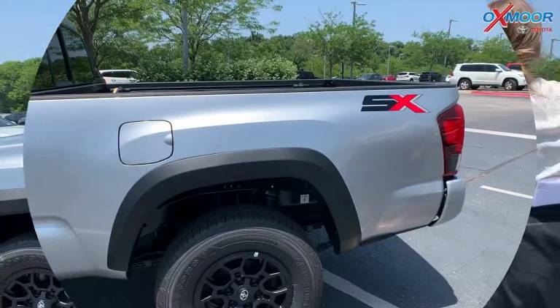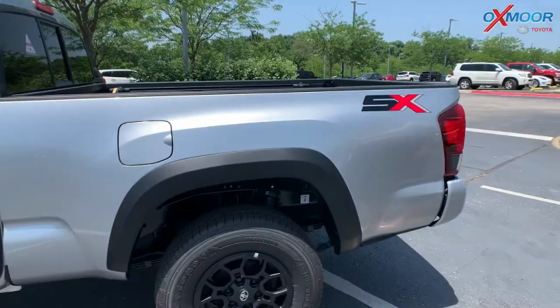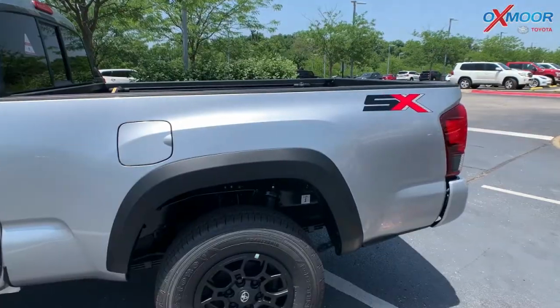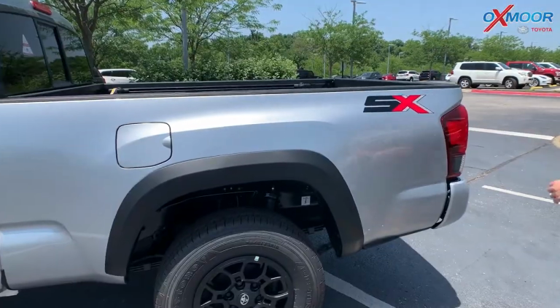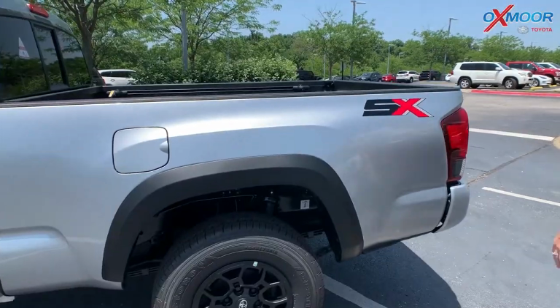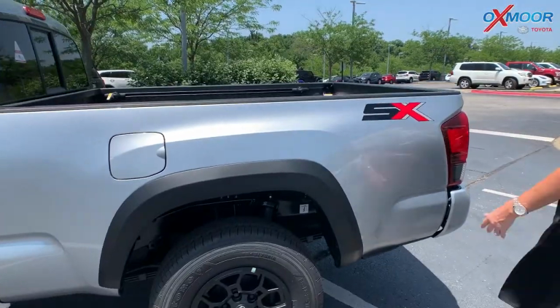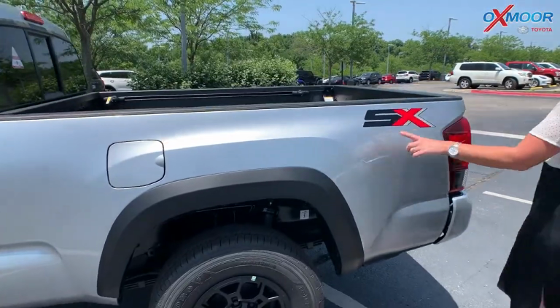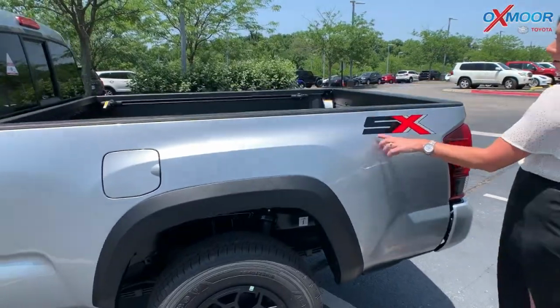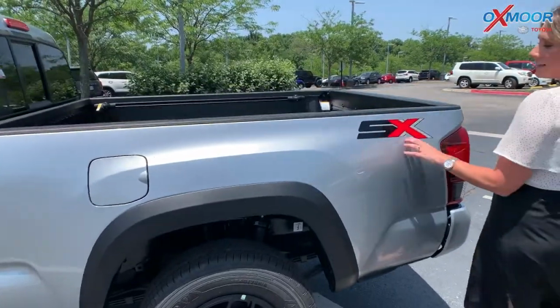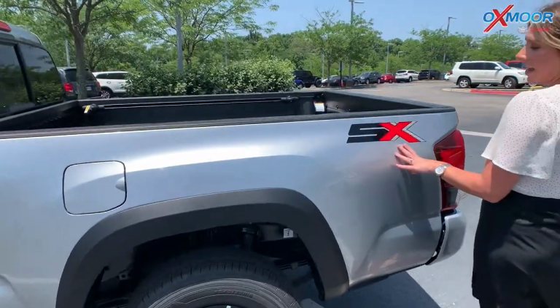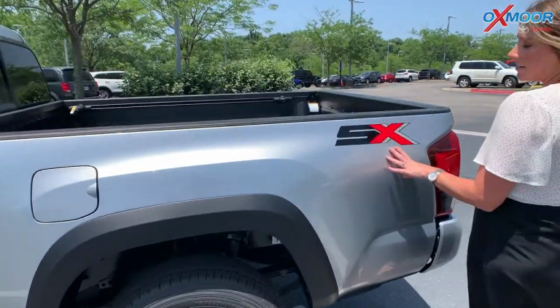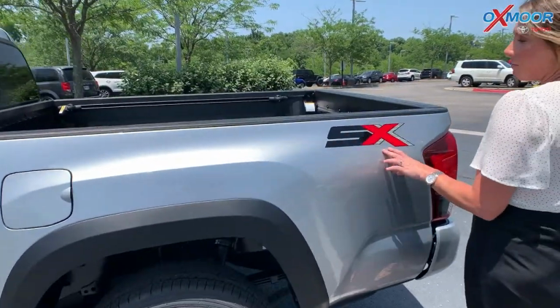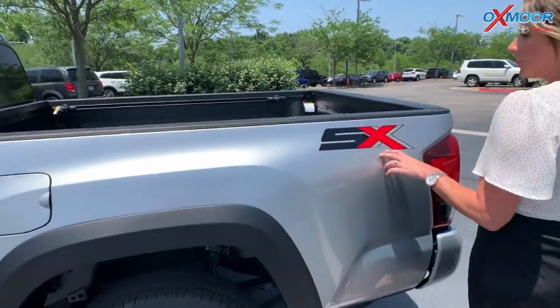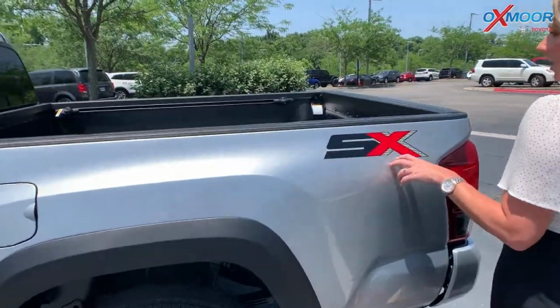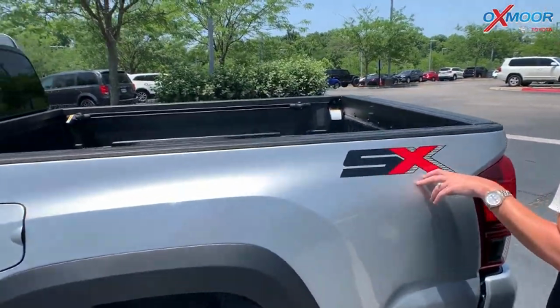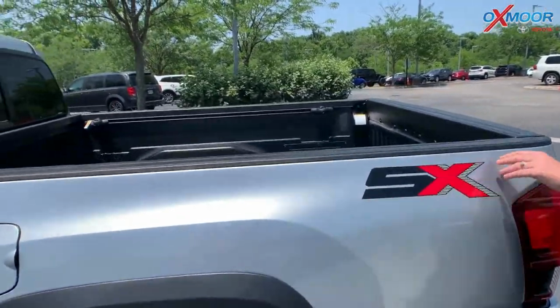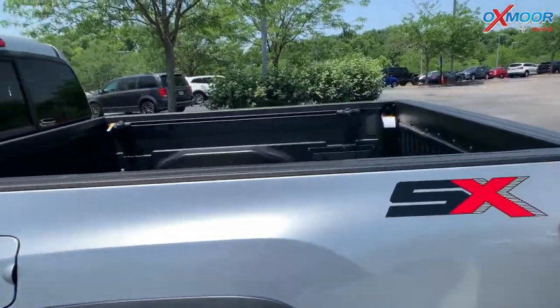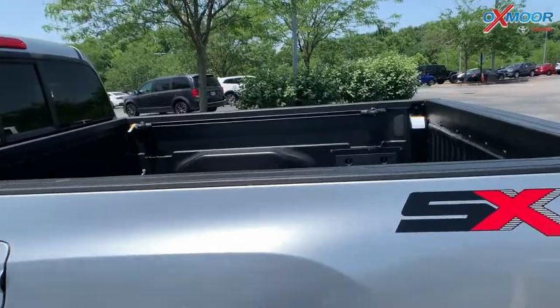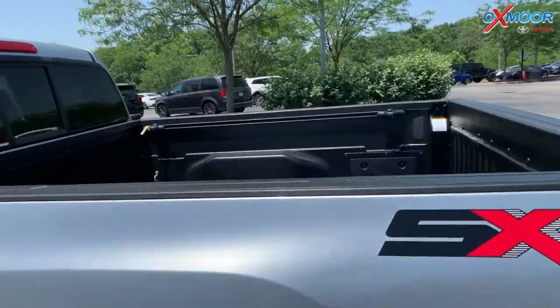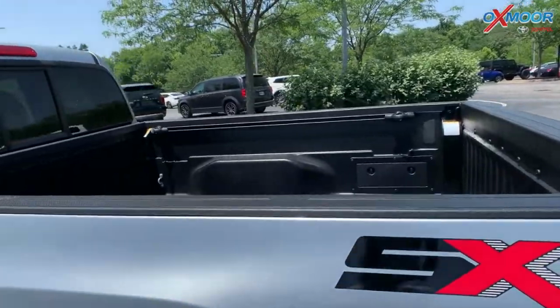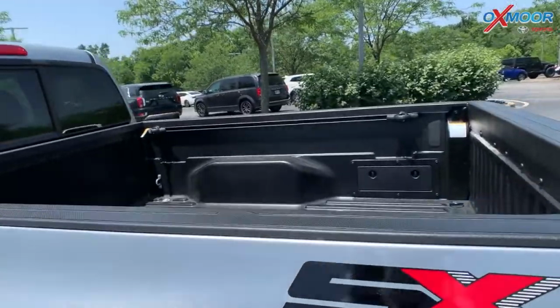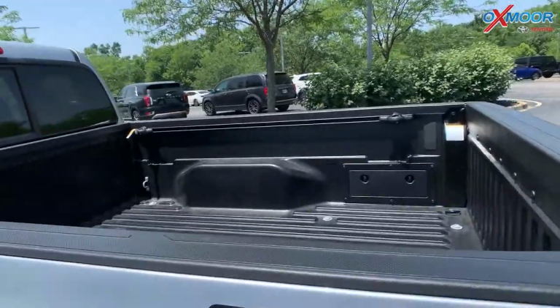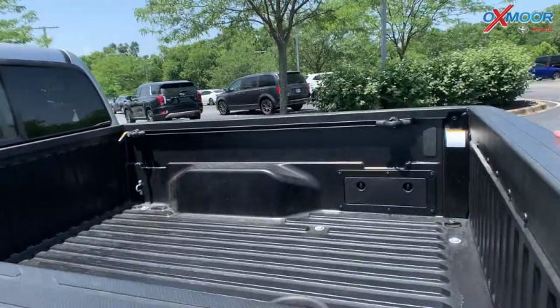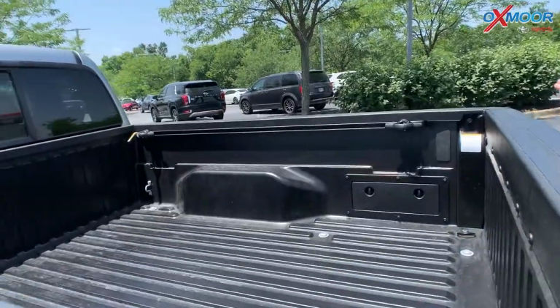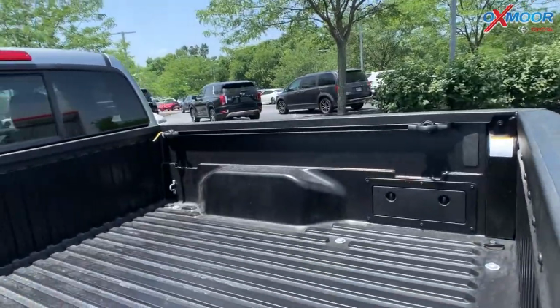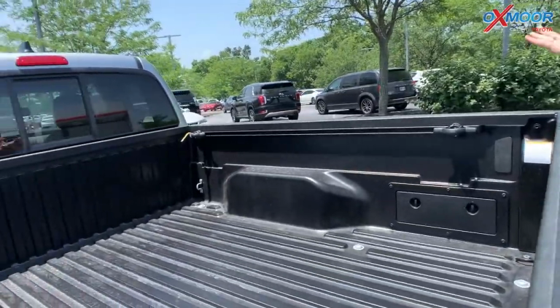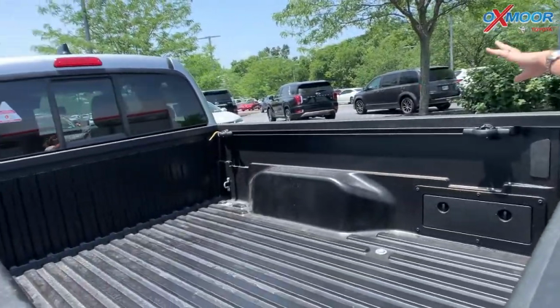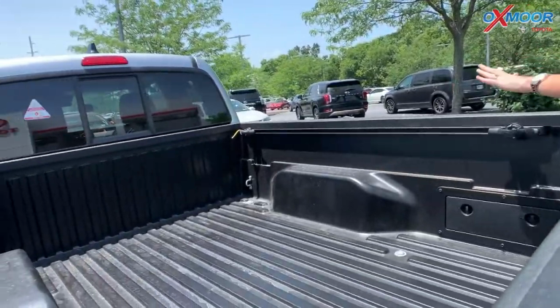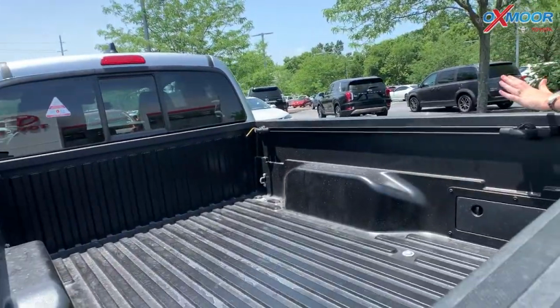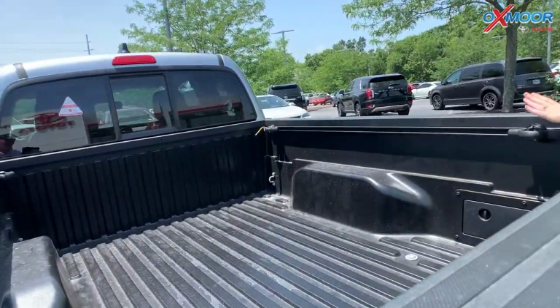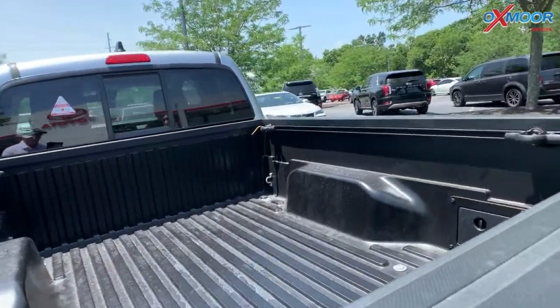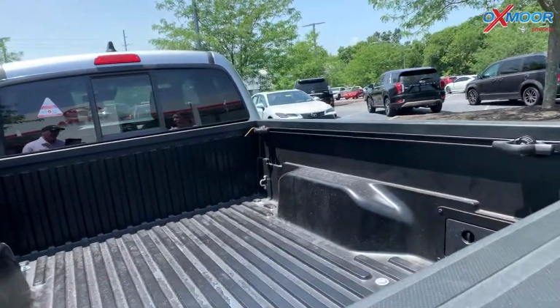And then back here, it does have your SX badging, and you are going to have the tie-downs back here for storage.